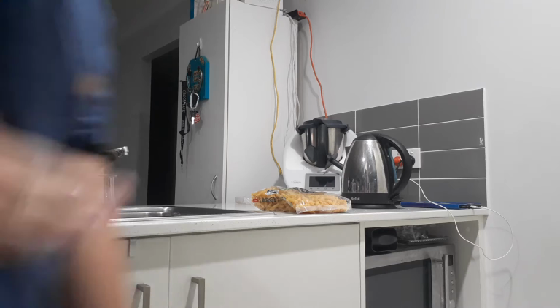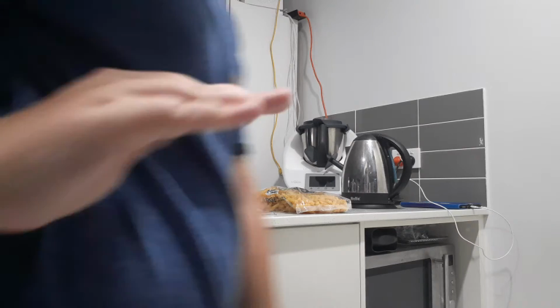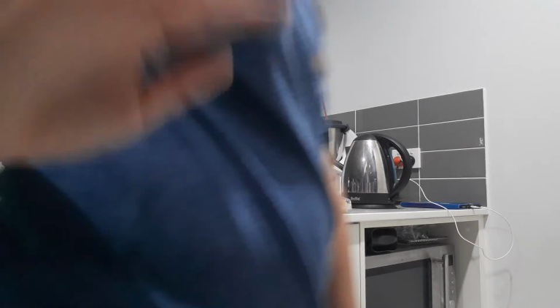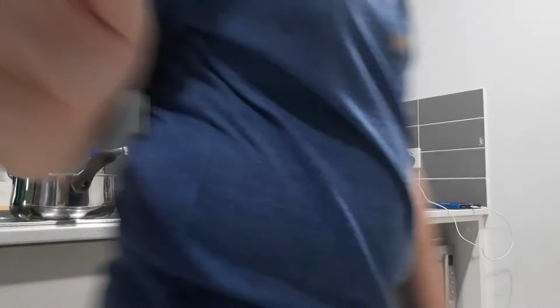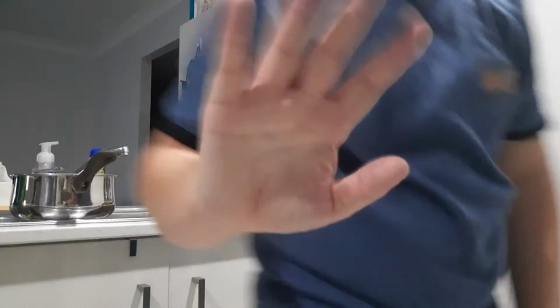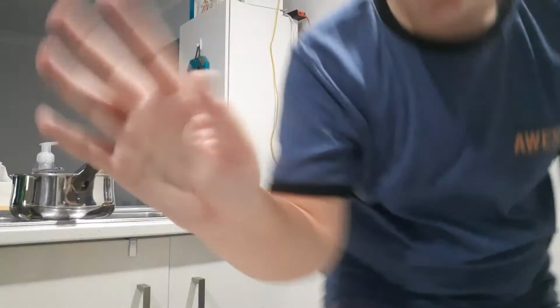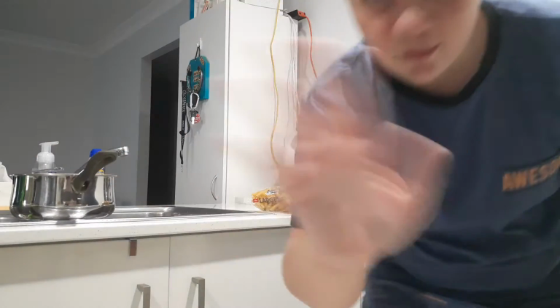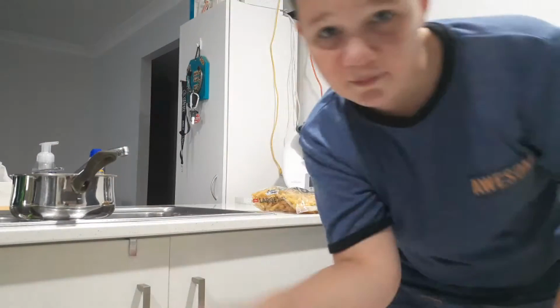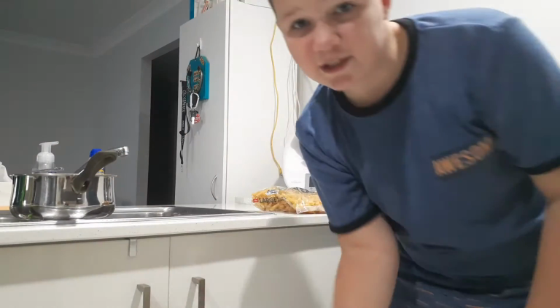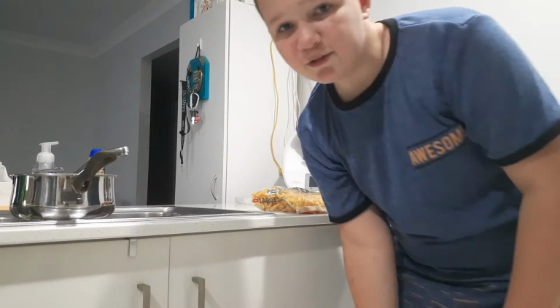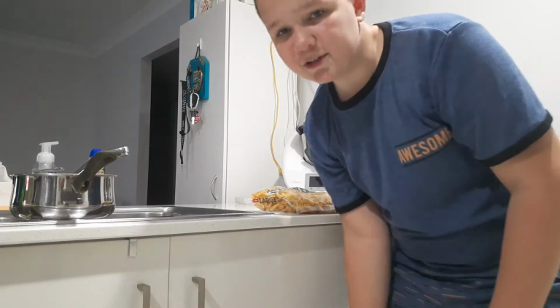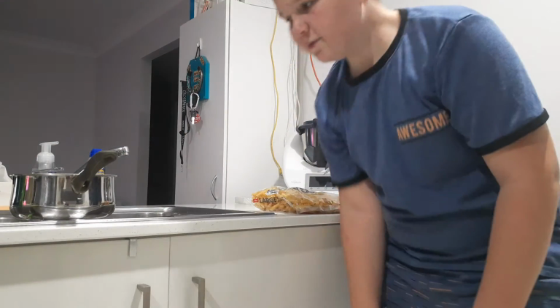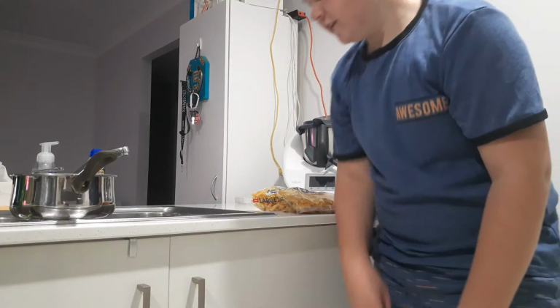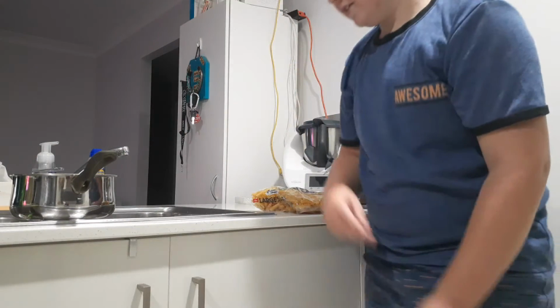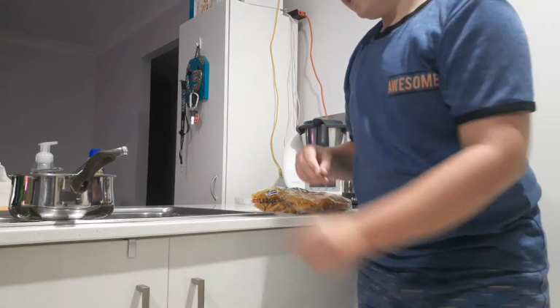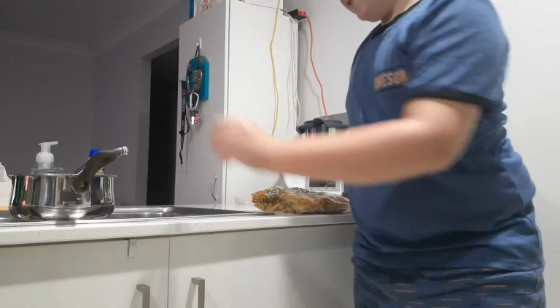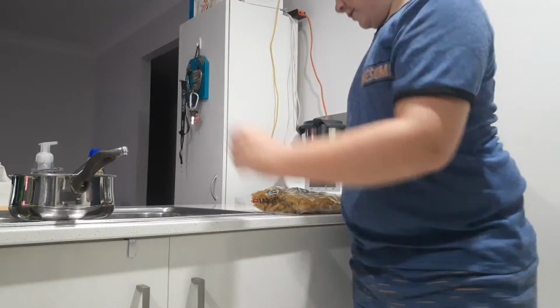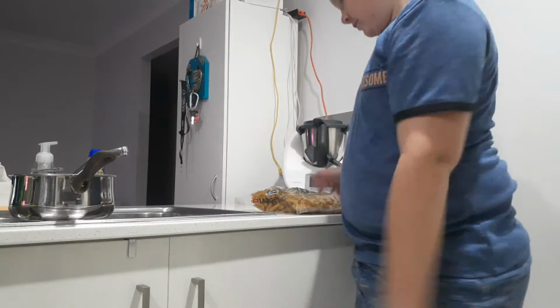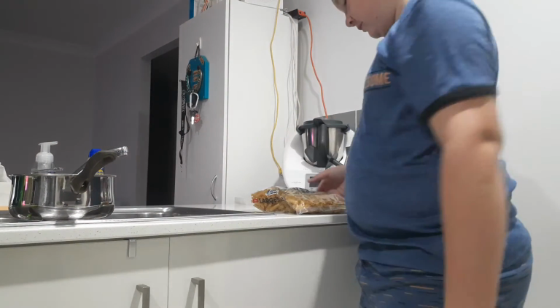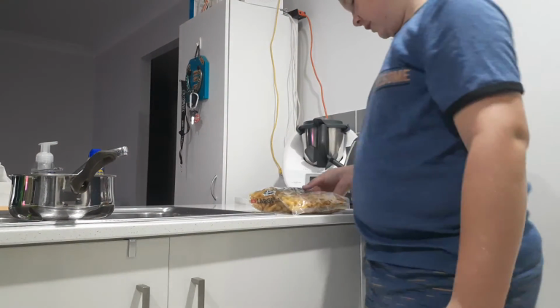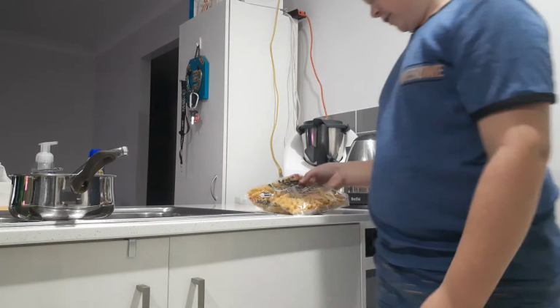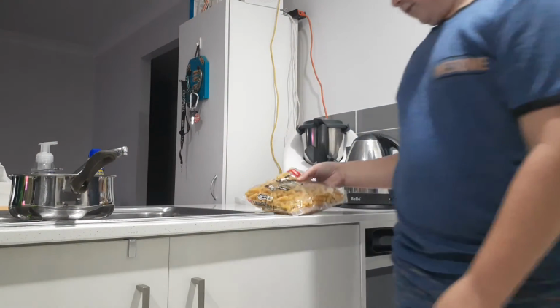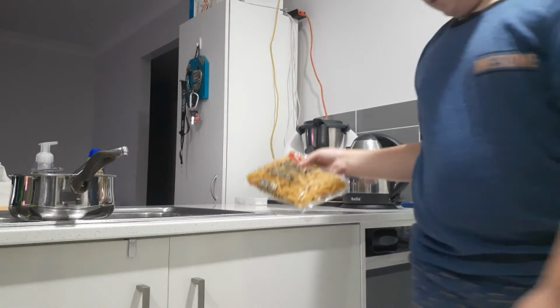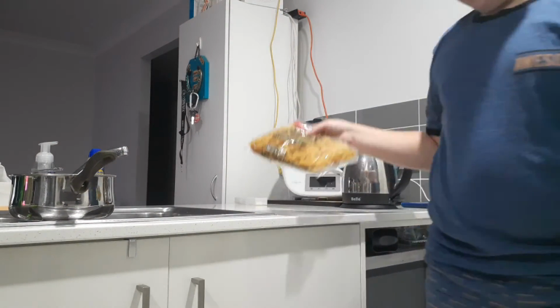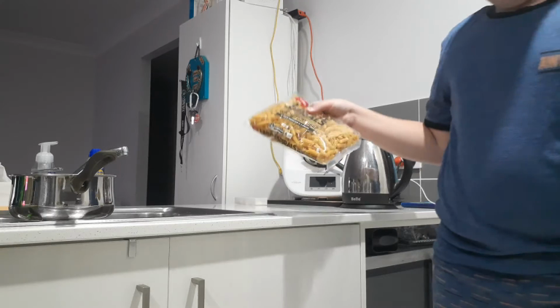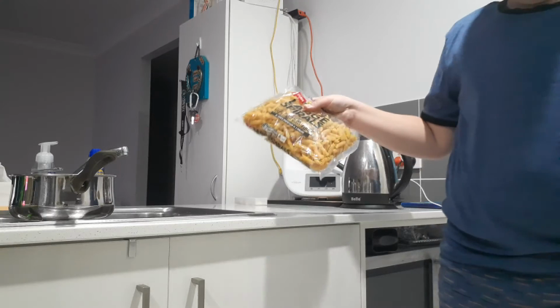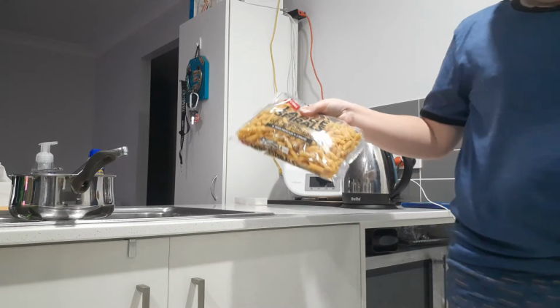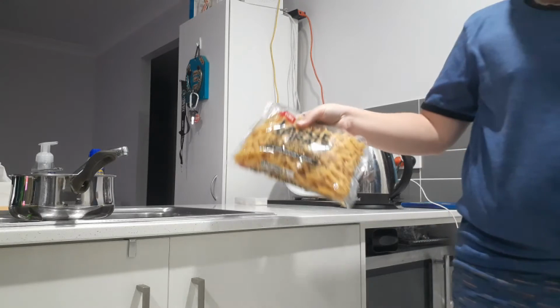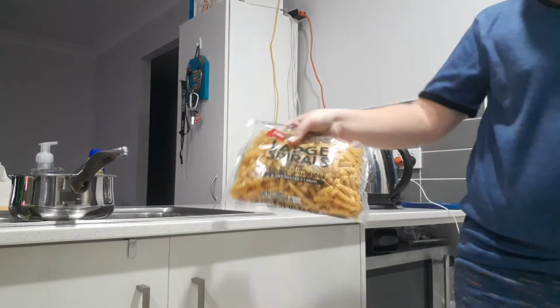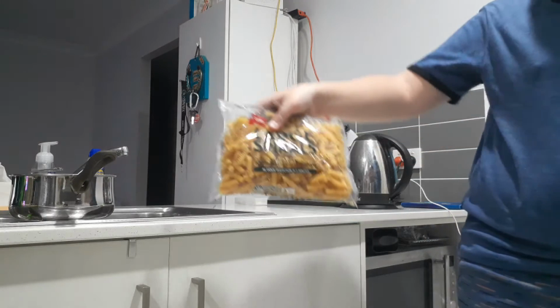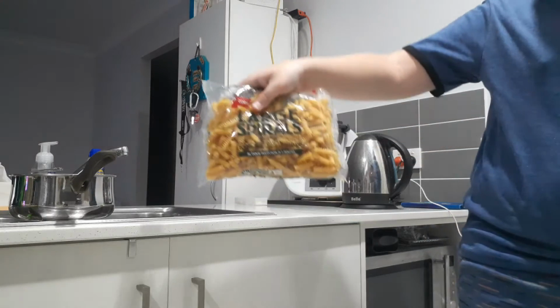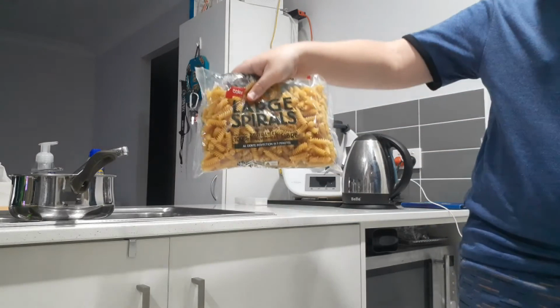Hey guys, welcome back to another video. In this video I'll be cooking faster.